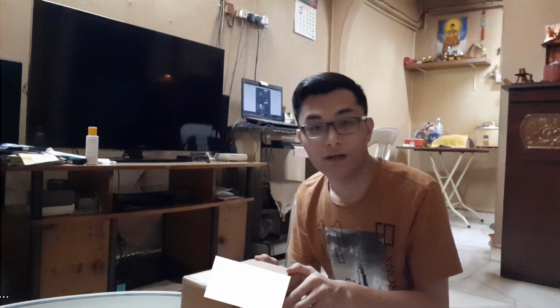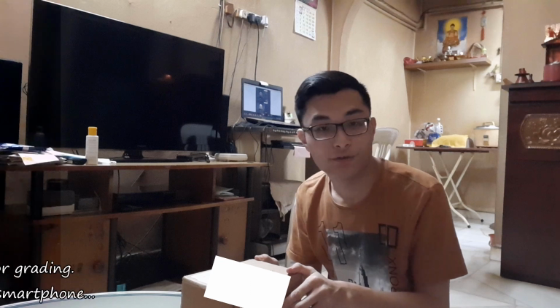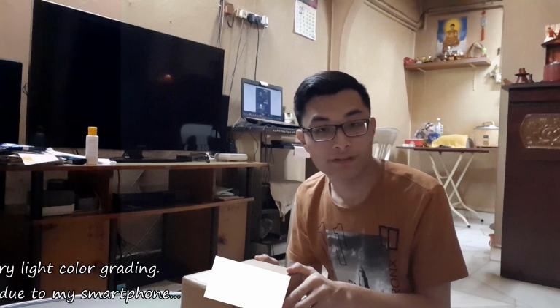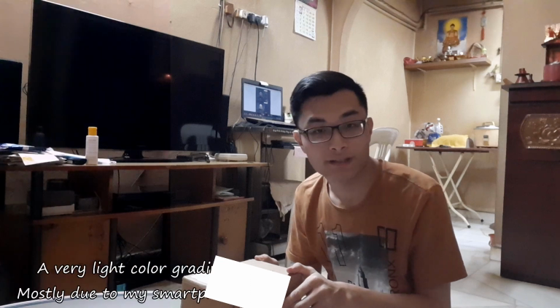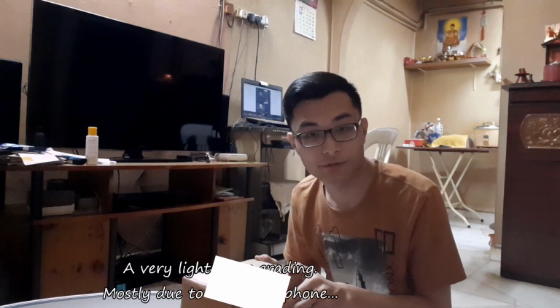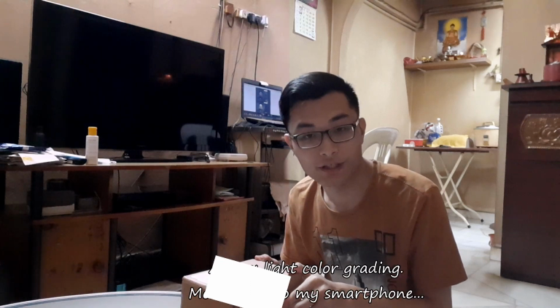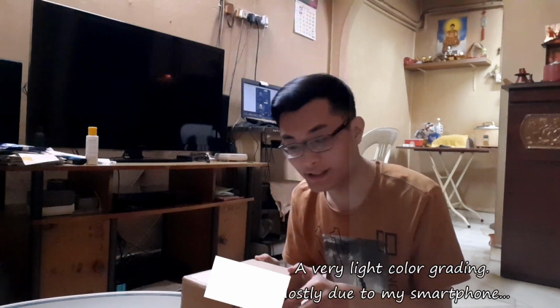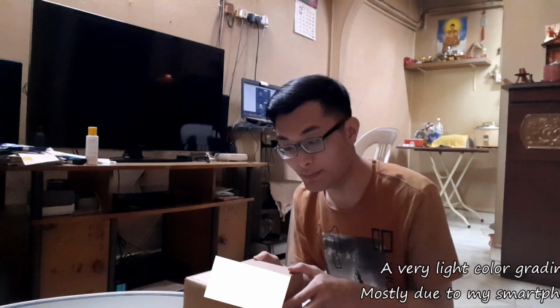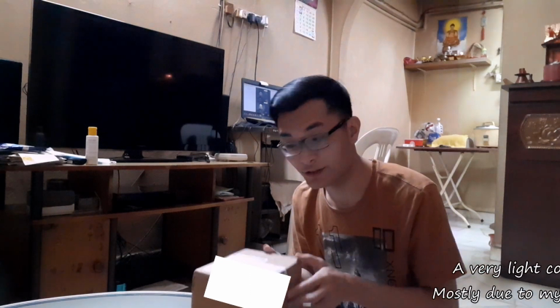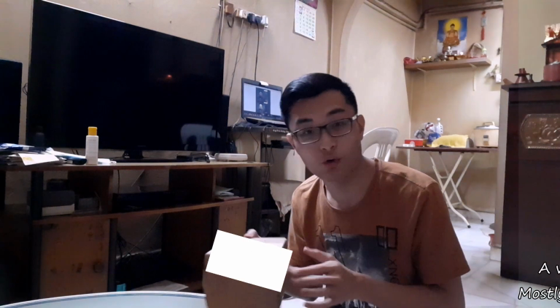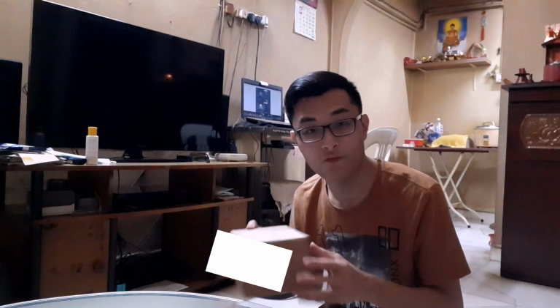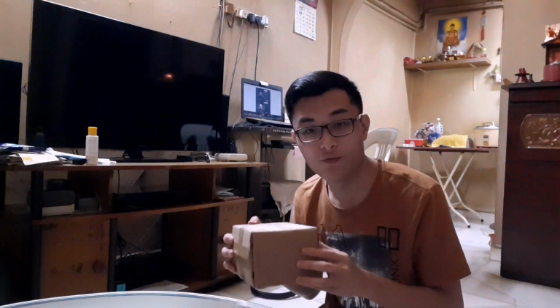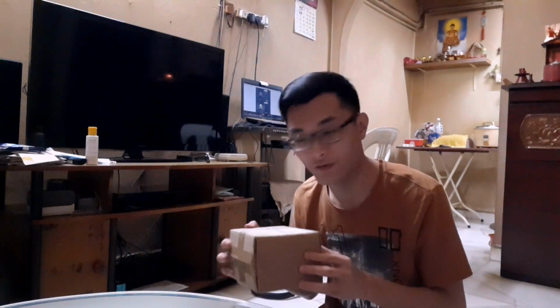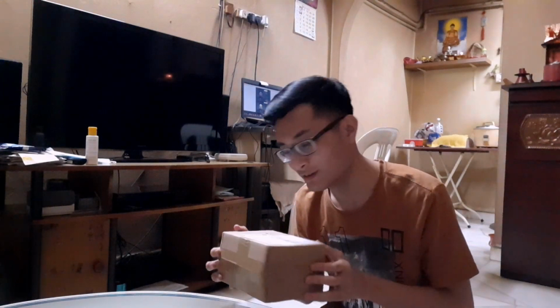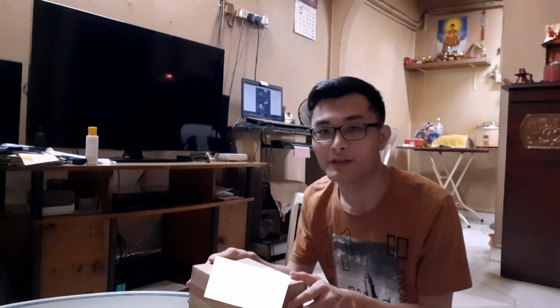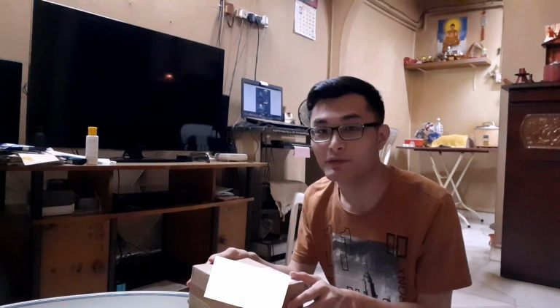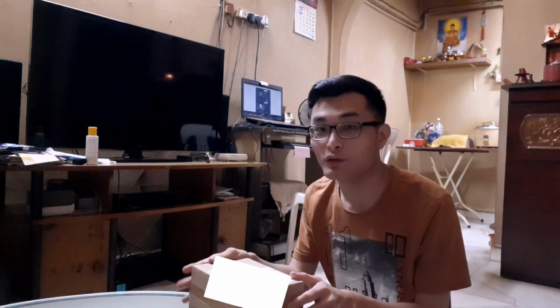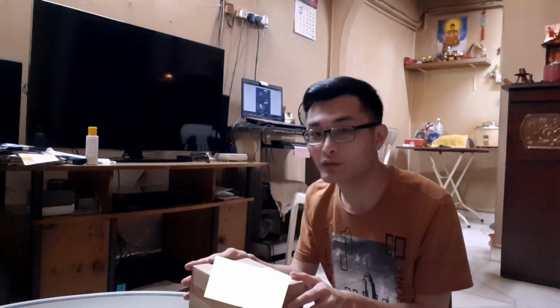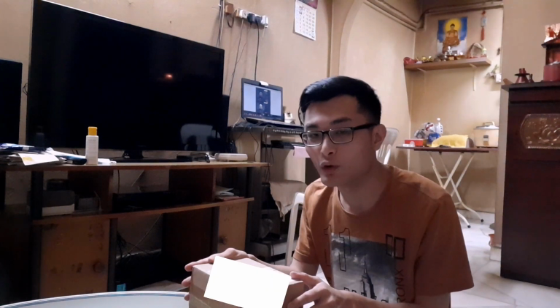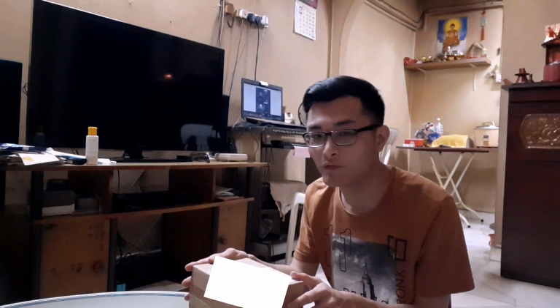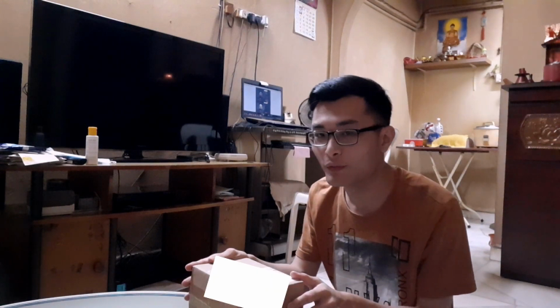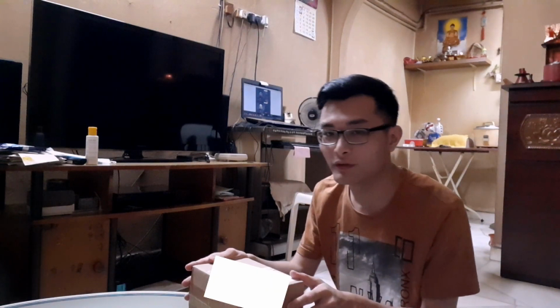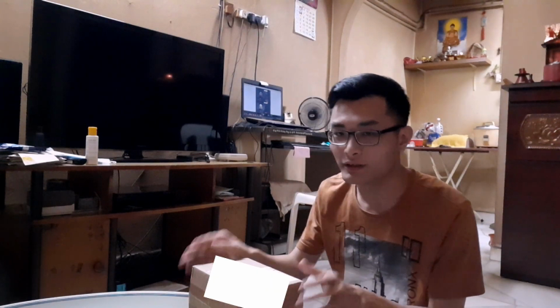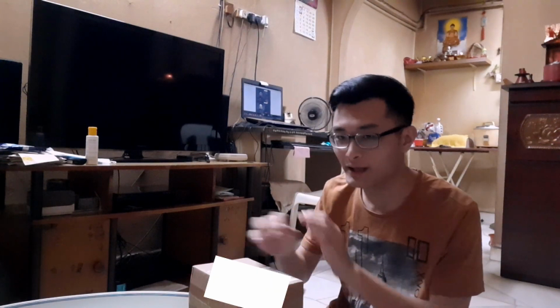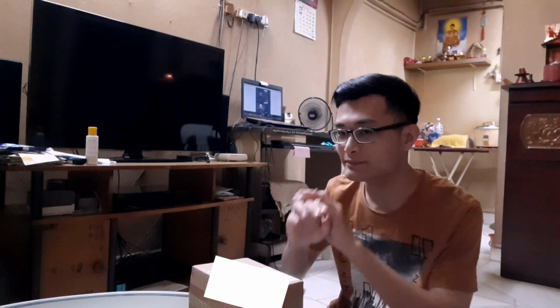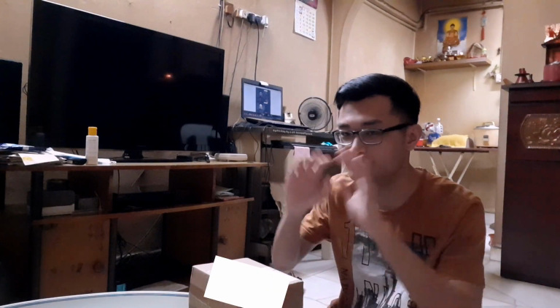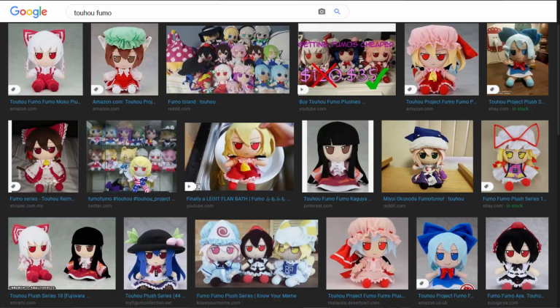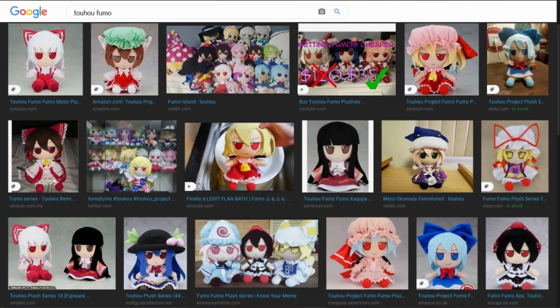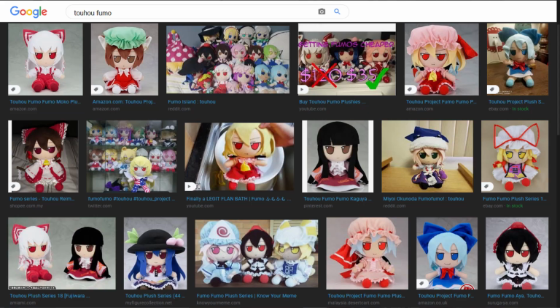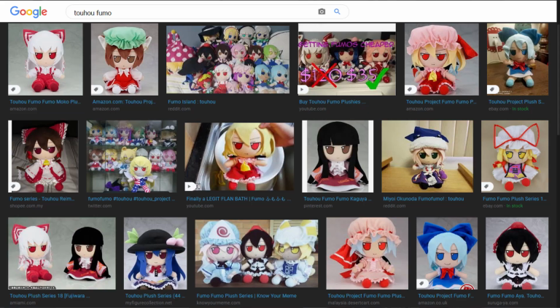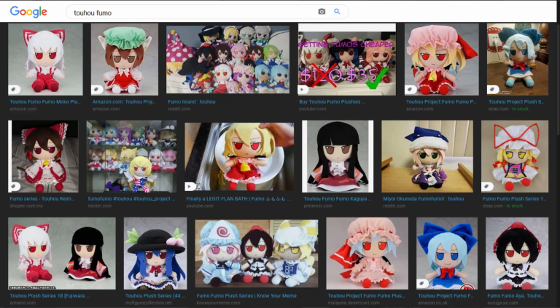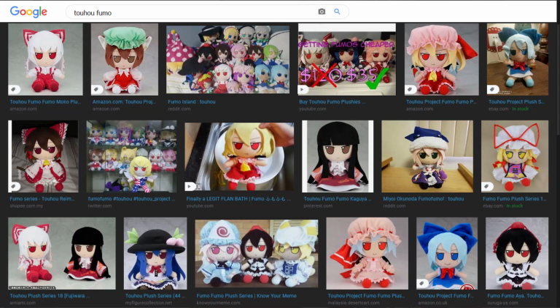How are you doing? I'm Sean and I bought a Toho Fumo. If you don't know what Toho Fumos are, I'm going to show you images of it.